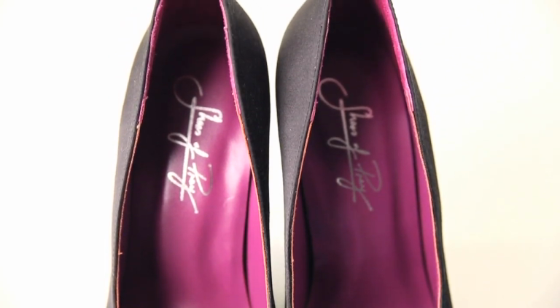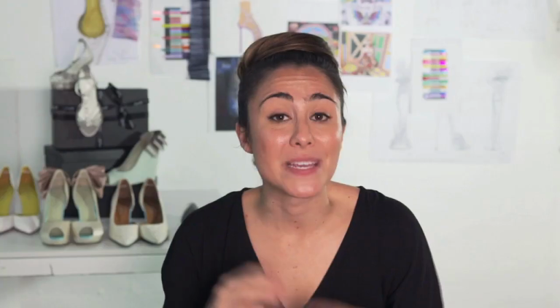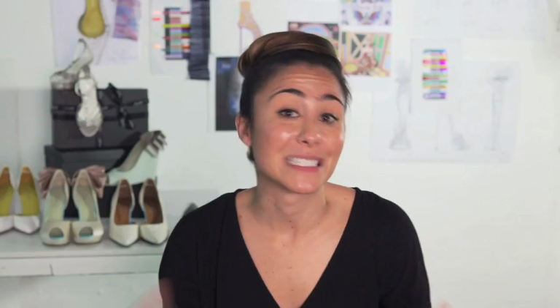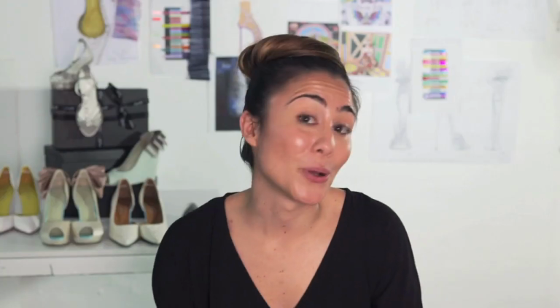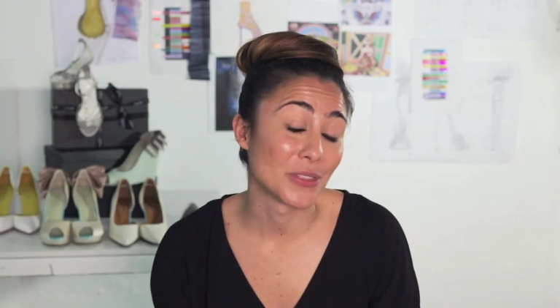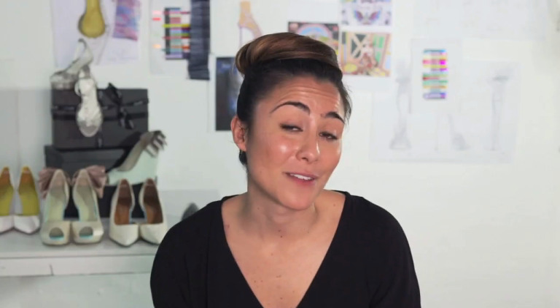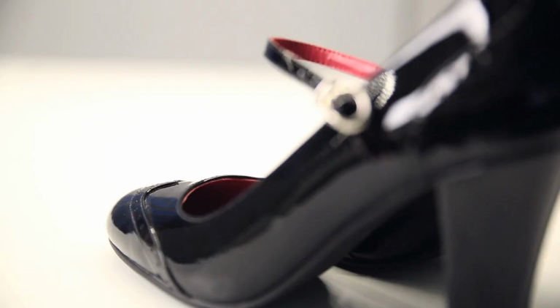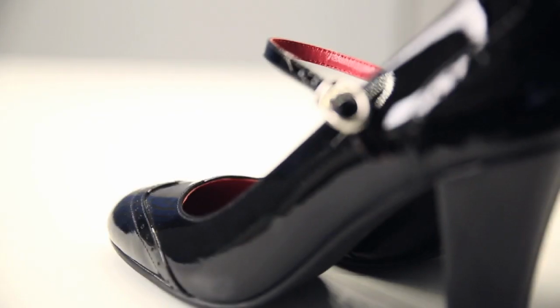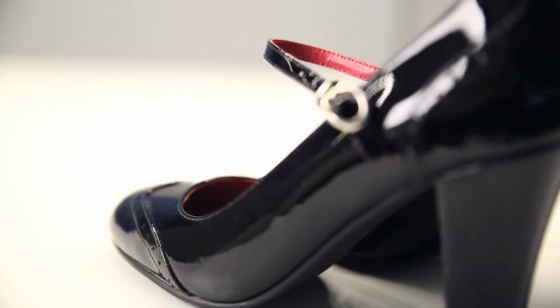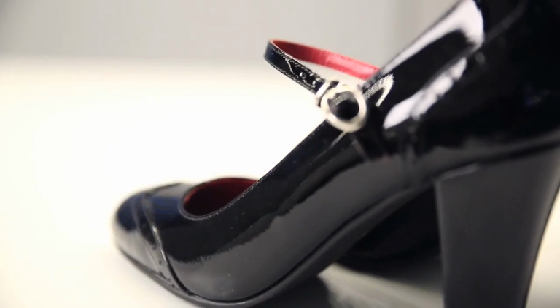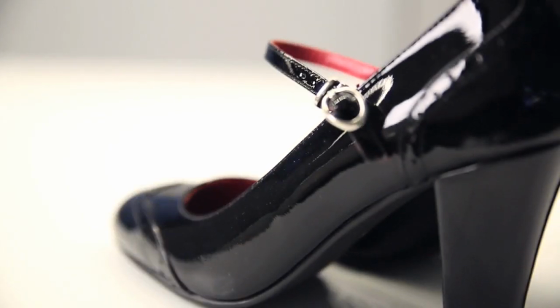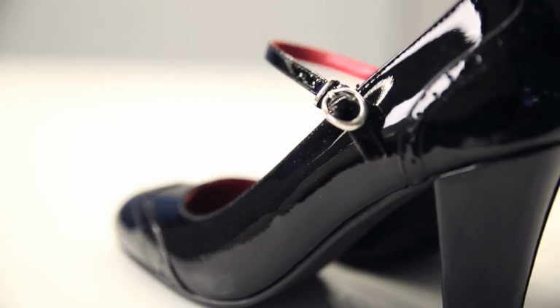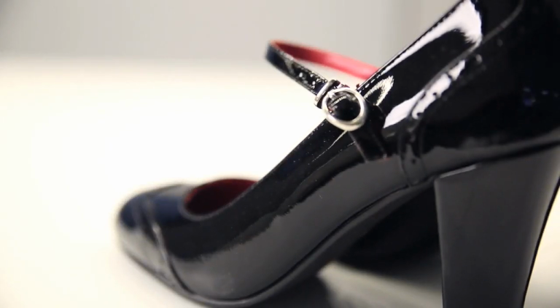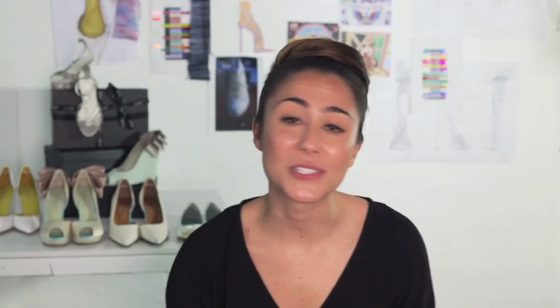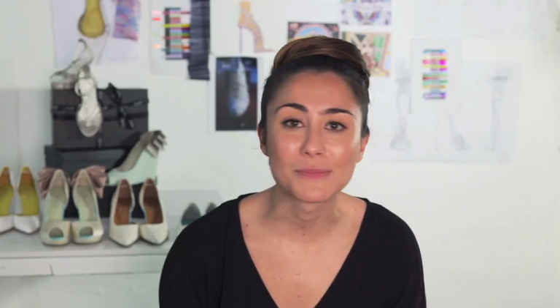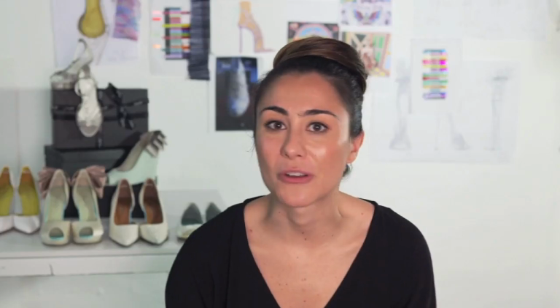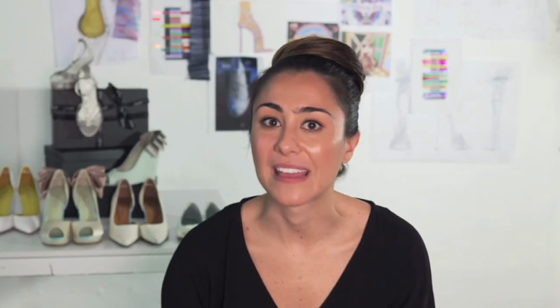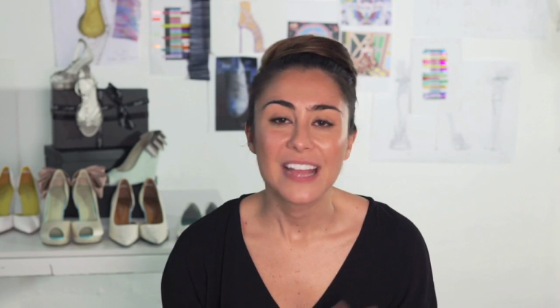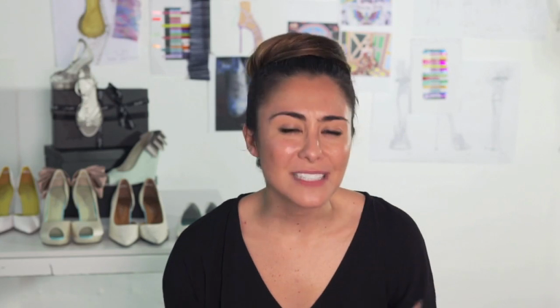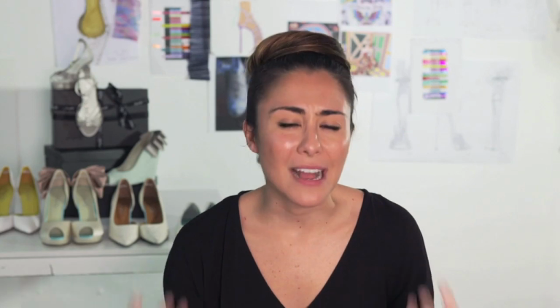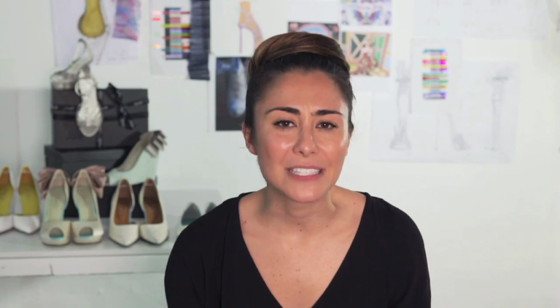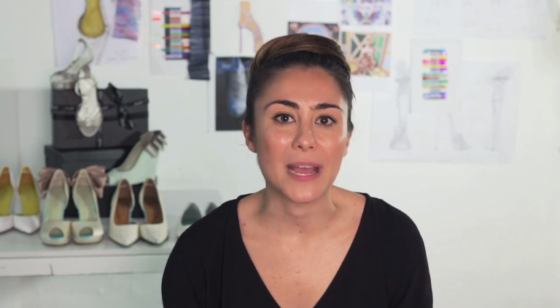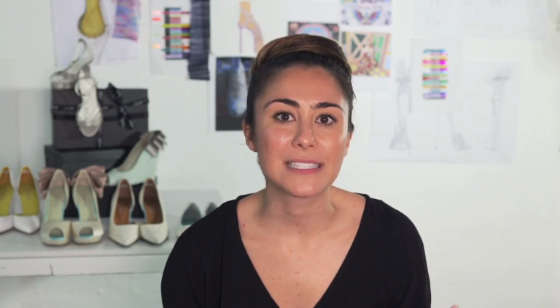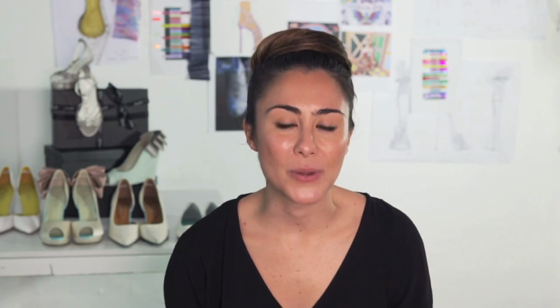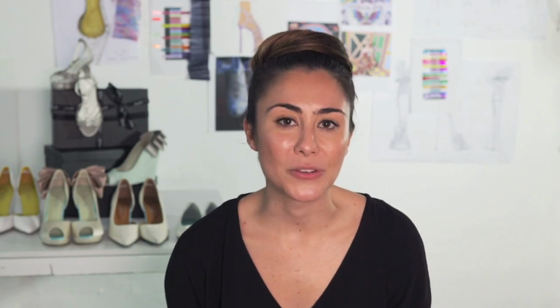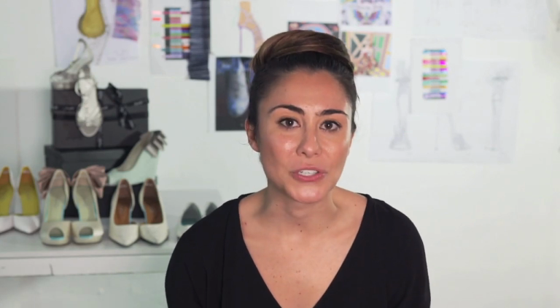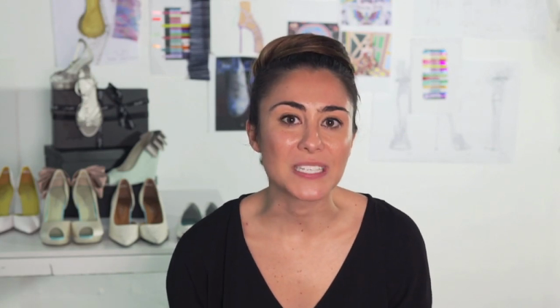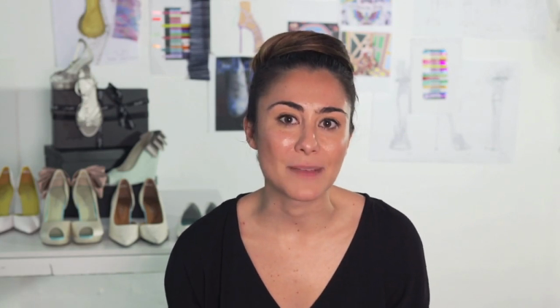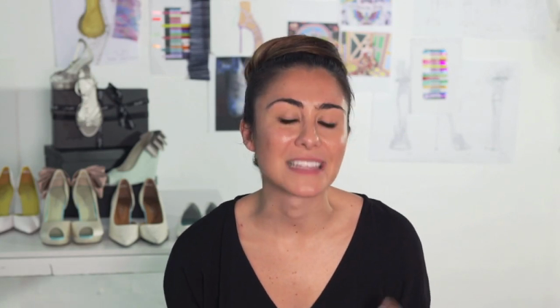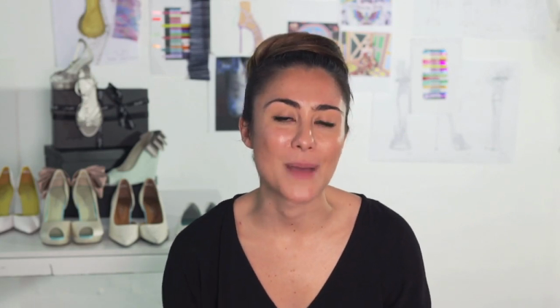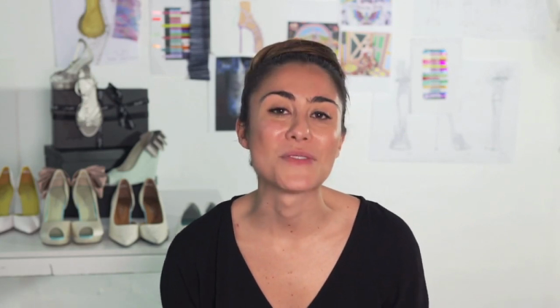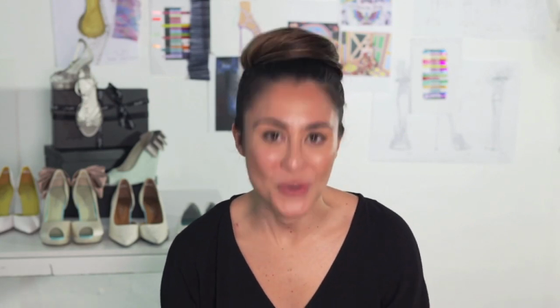Maybe a nice bow on the front of the shoe, a Mary Jane strap, or just some trimming — just some nice little ways to bring those shoes into something that's about you.